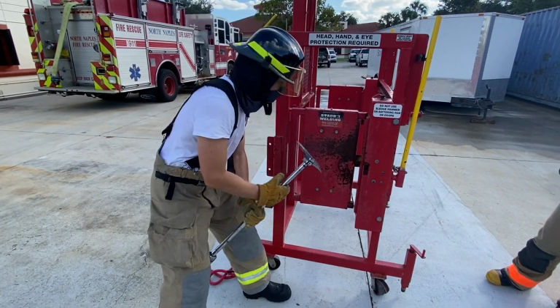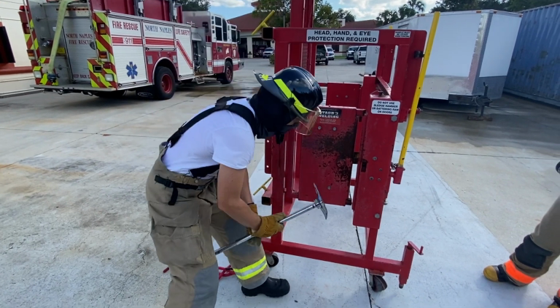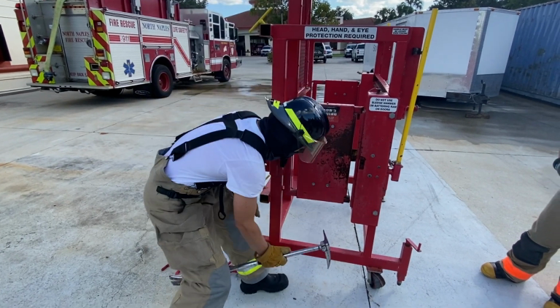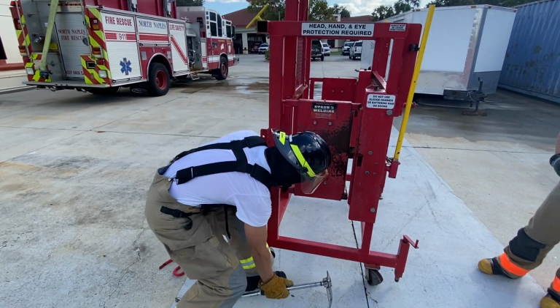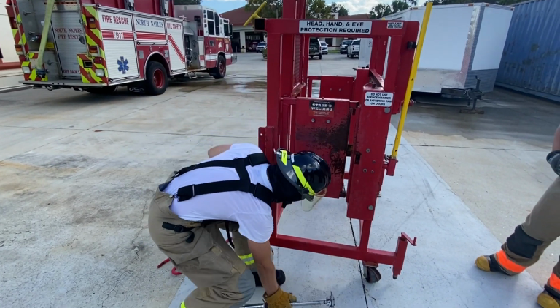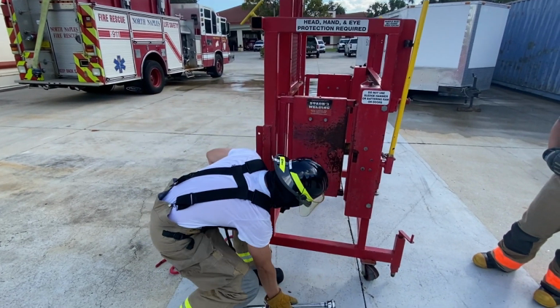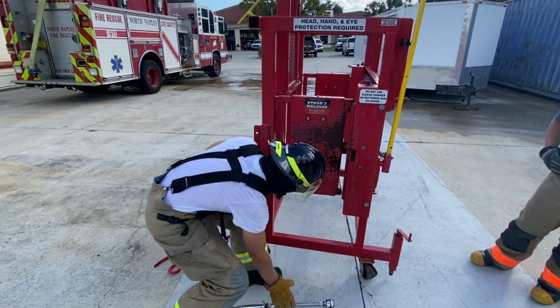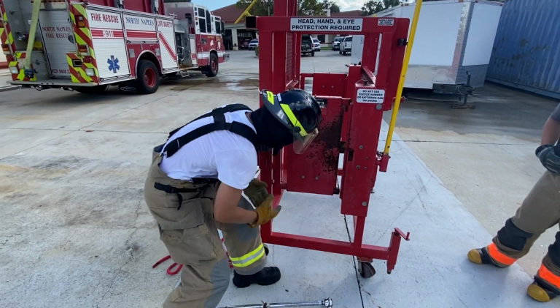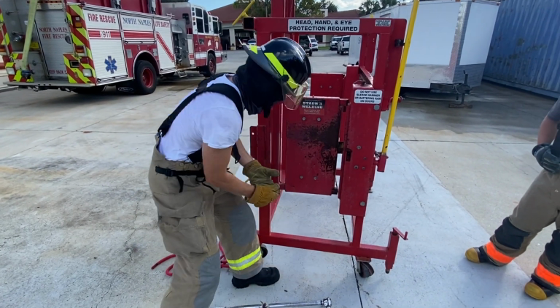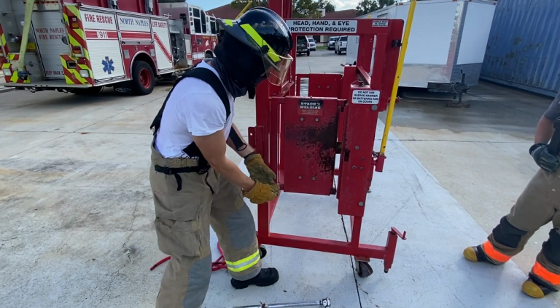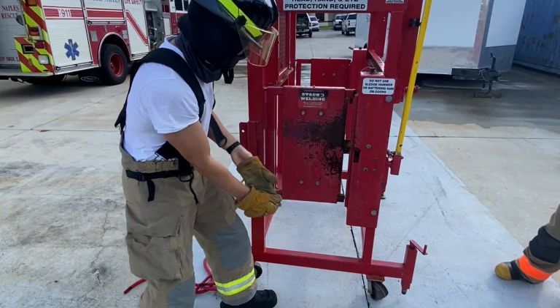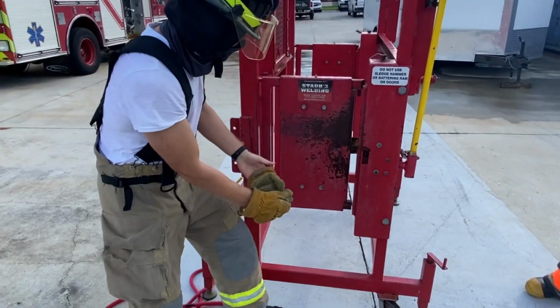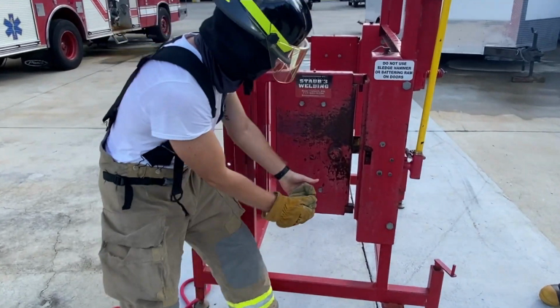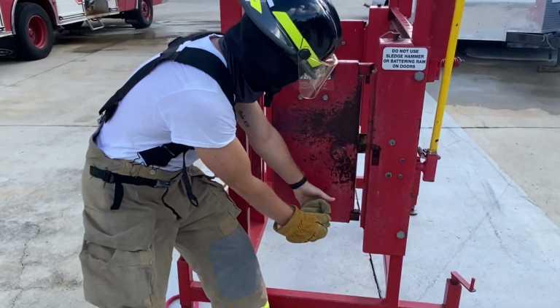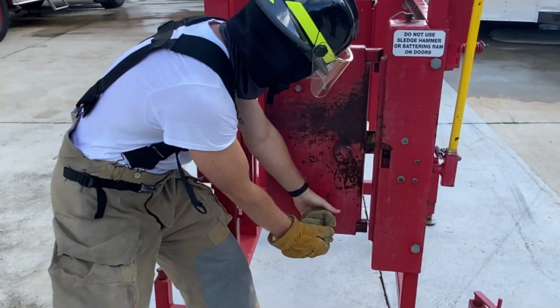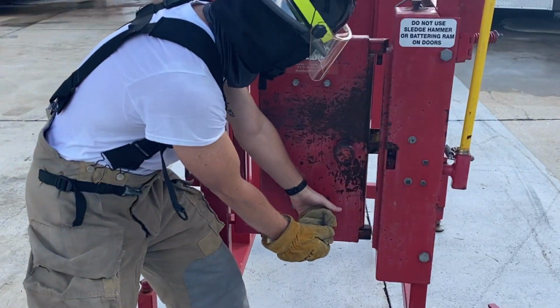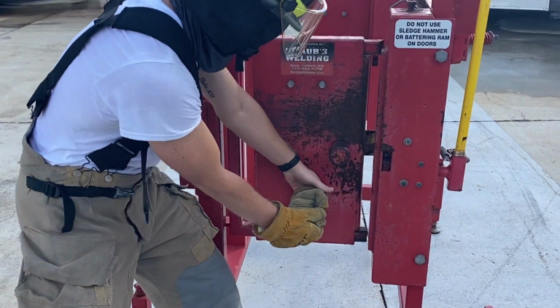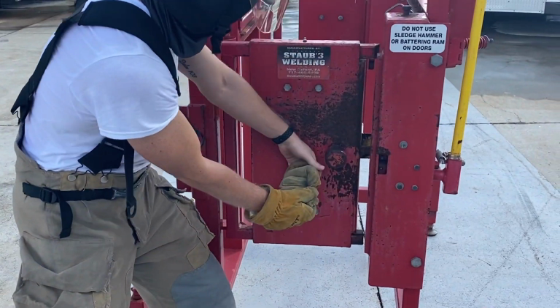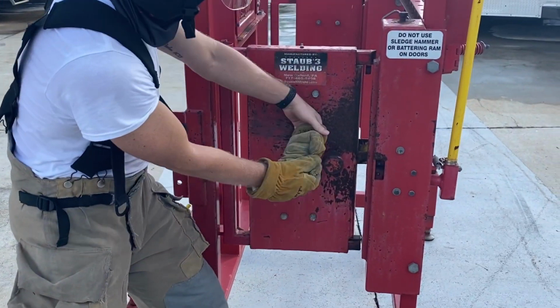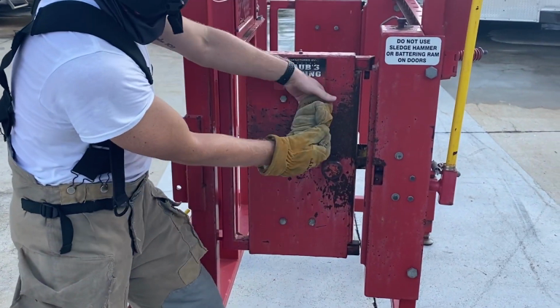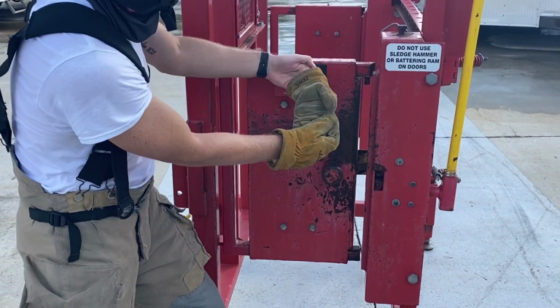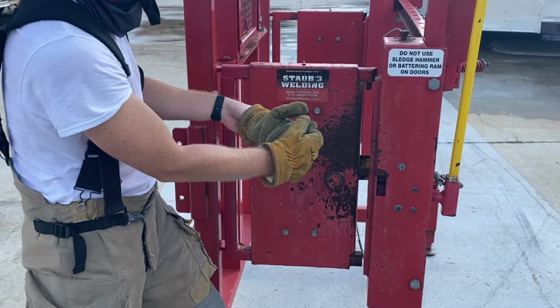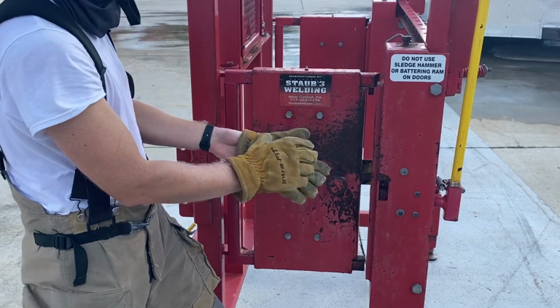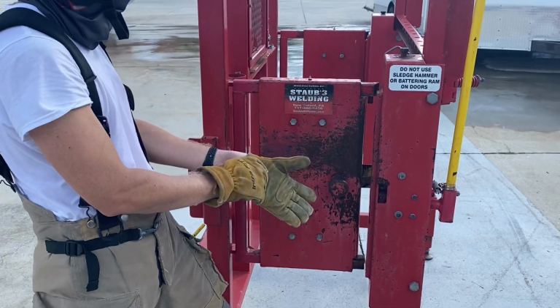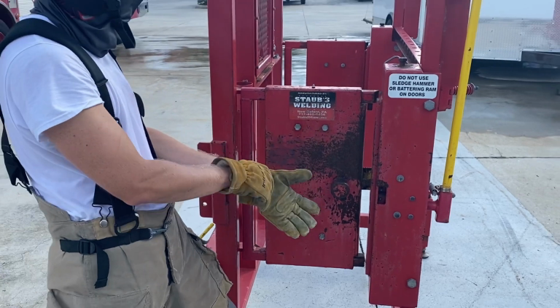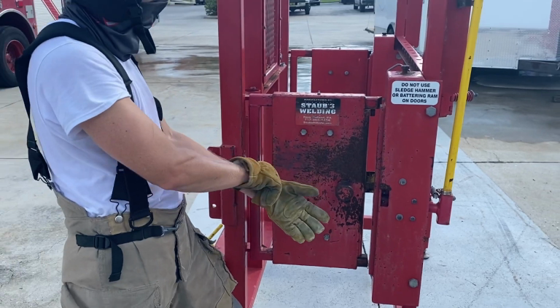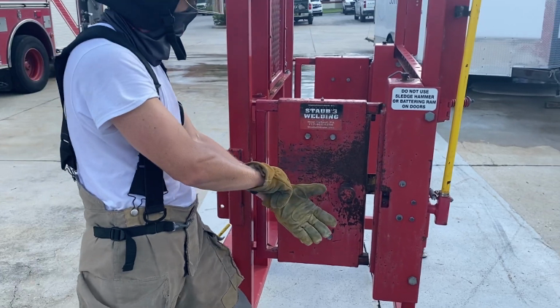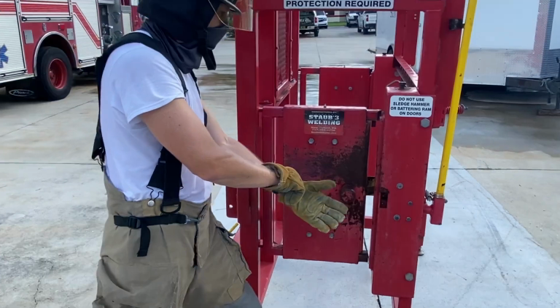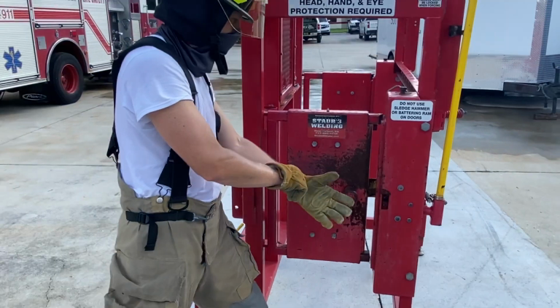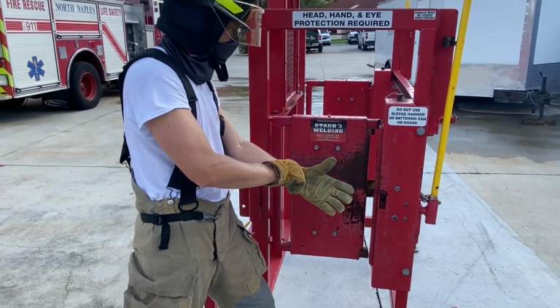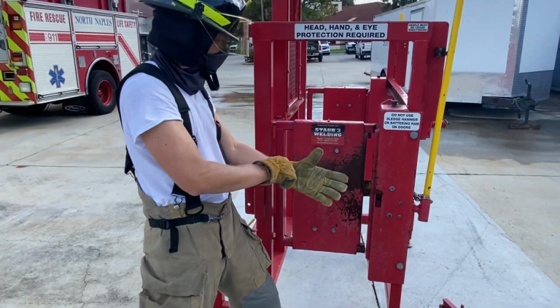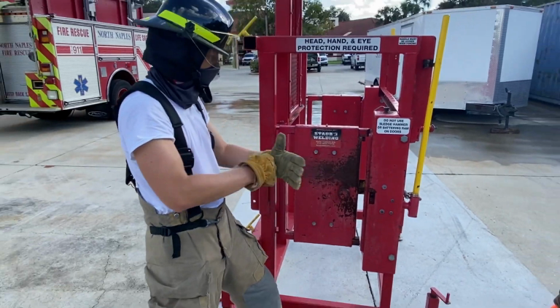Pull the glove down and use the back of your hand to feel the door for heat, starting at the bottom of the door and sliding your hand towards the top of the door.